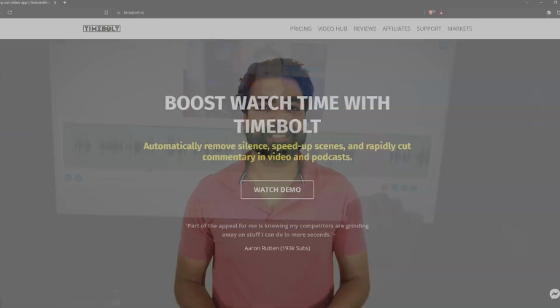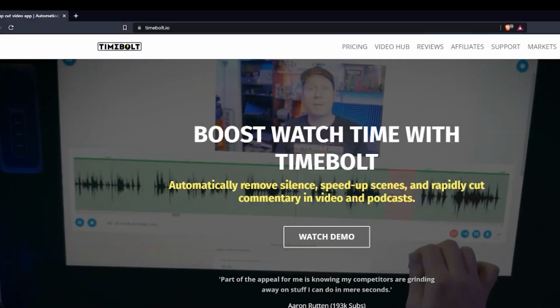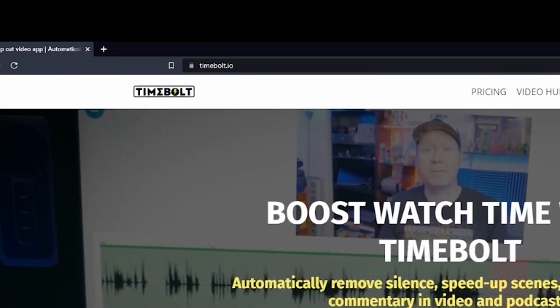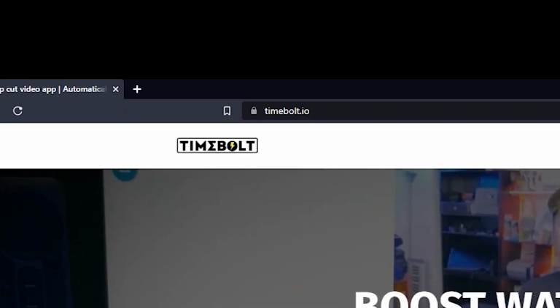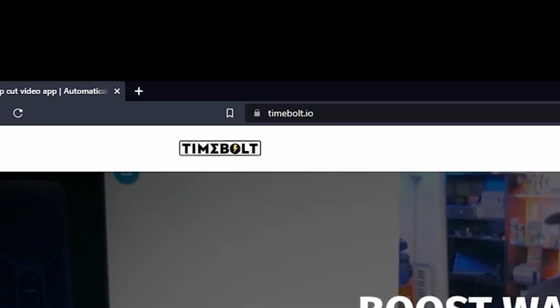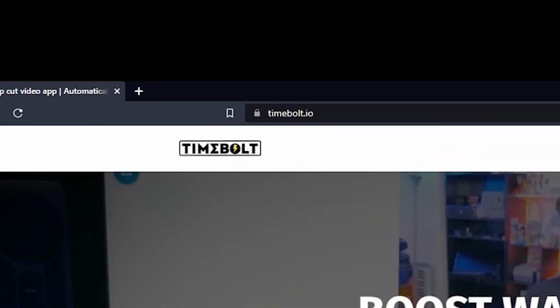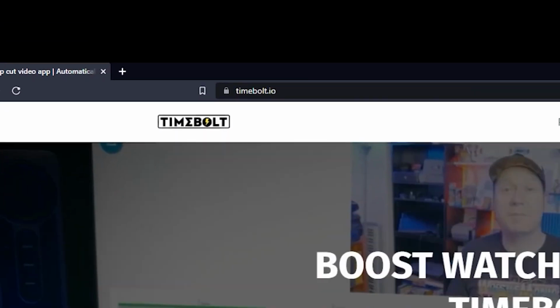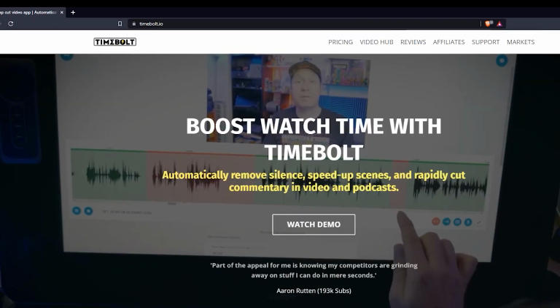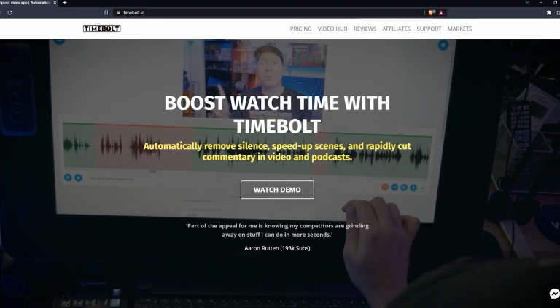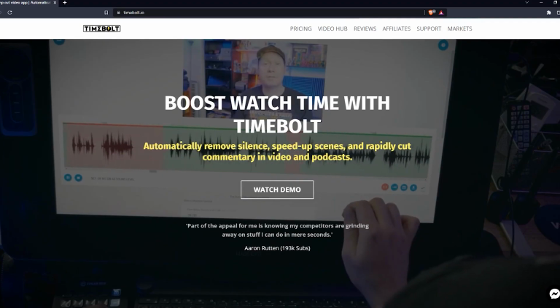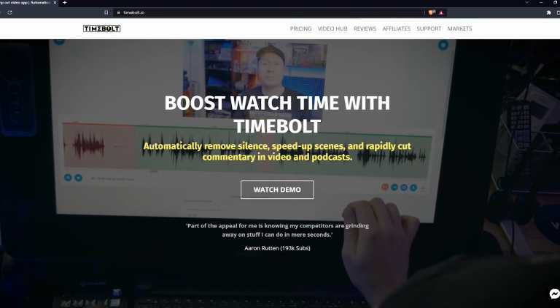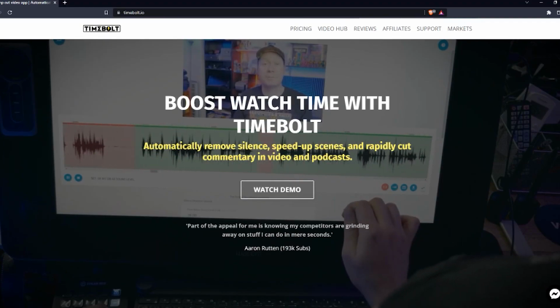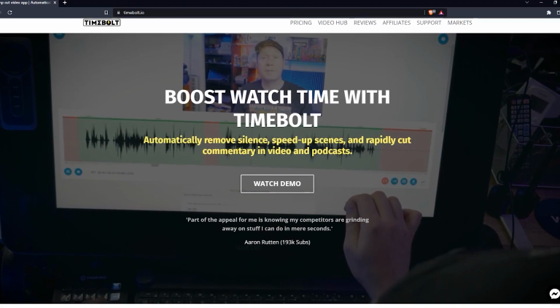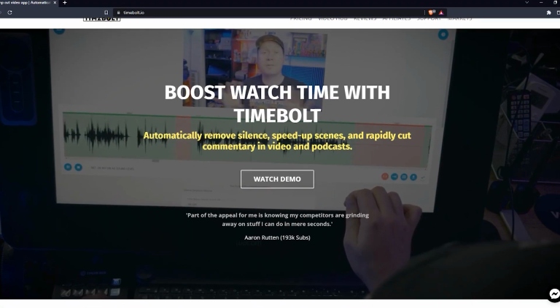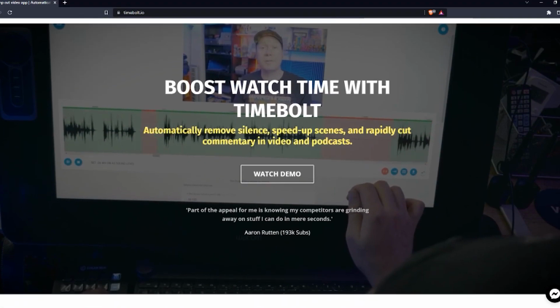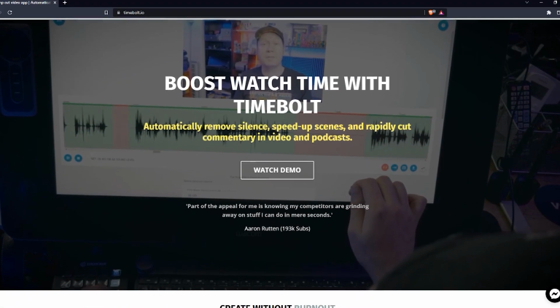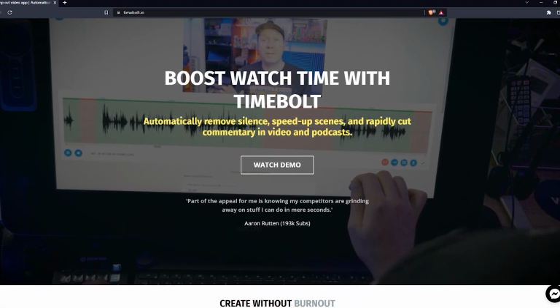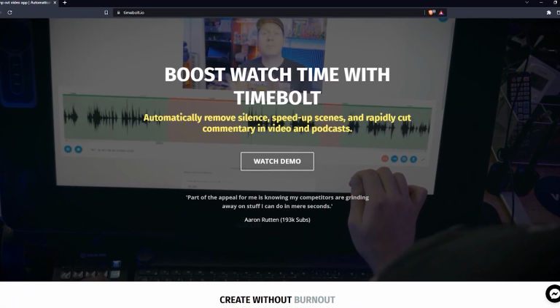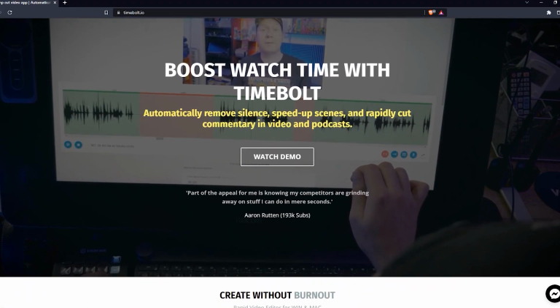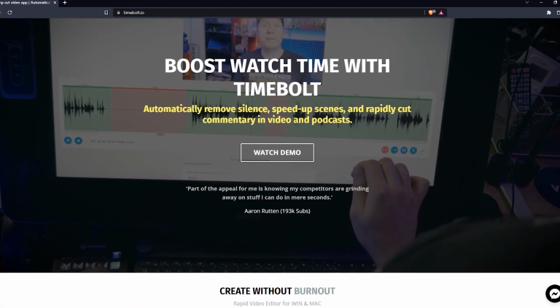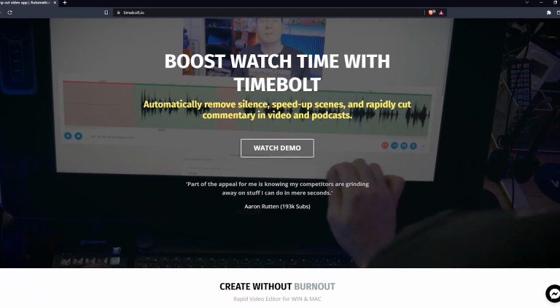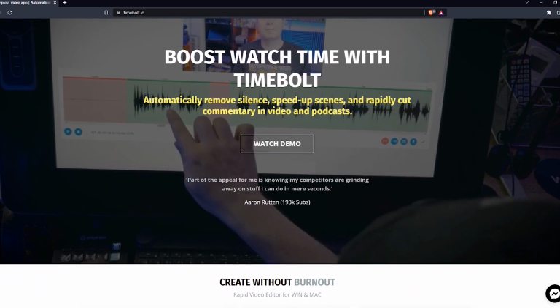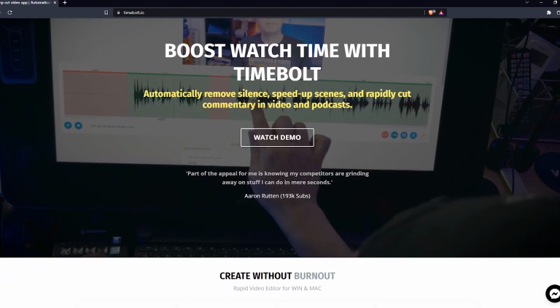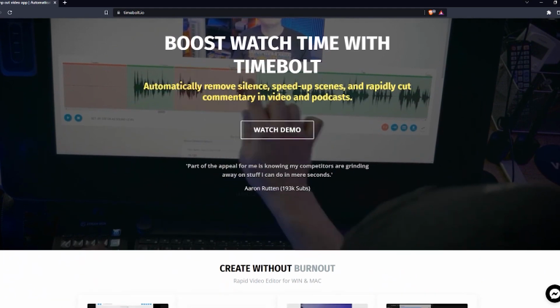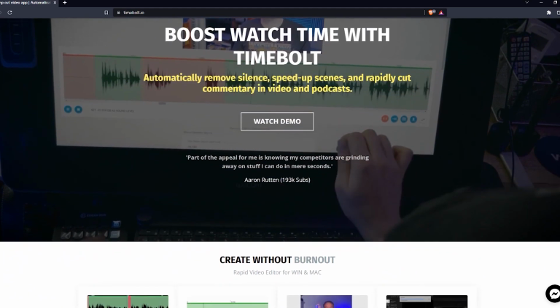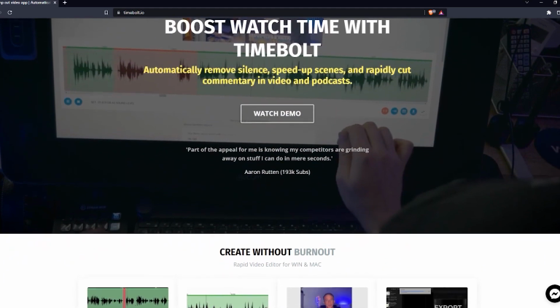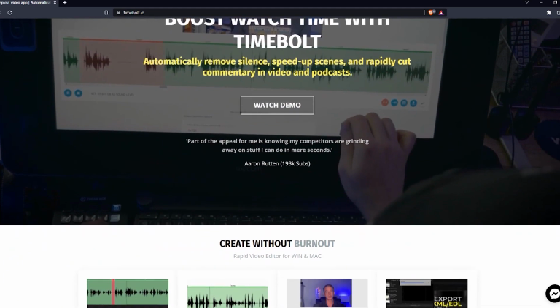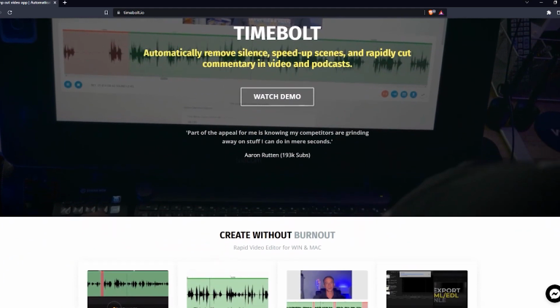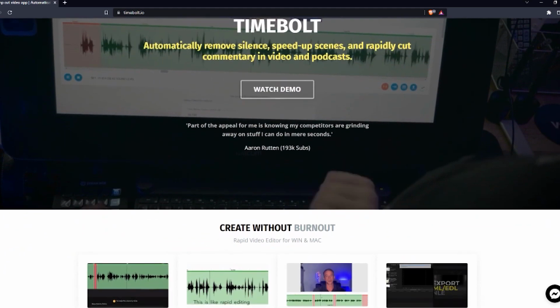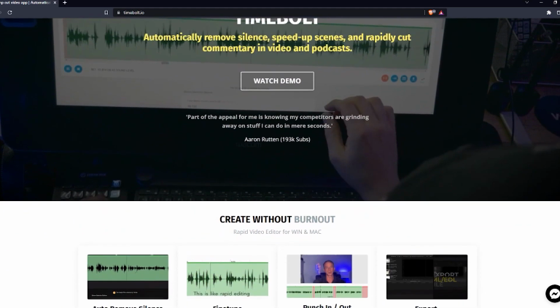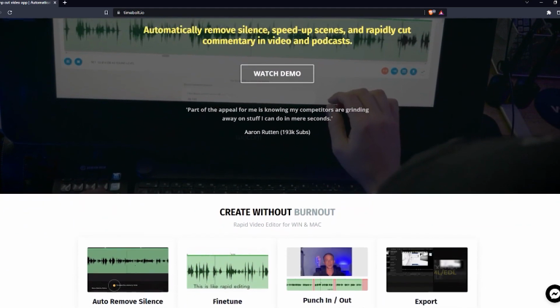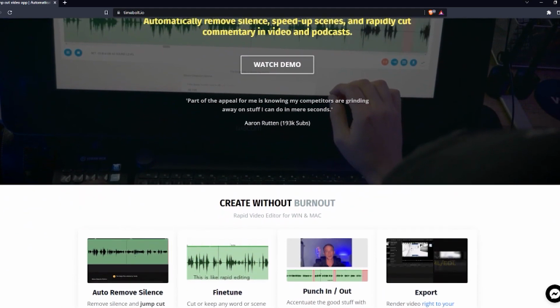Timebolt is another such tool which can remove silence and jump cut an hour of video in 48 seconds.